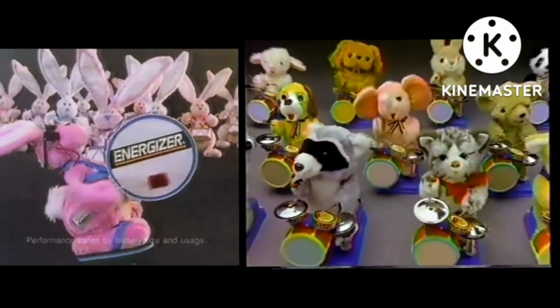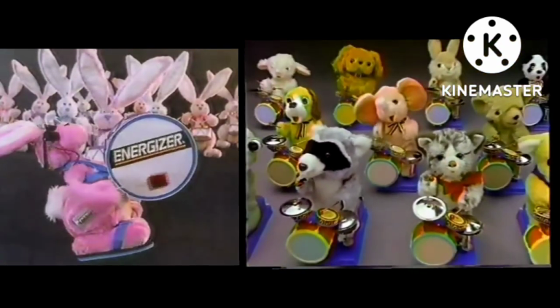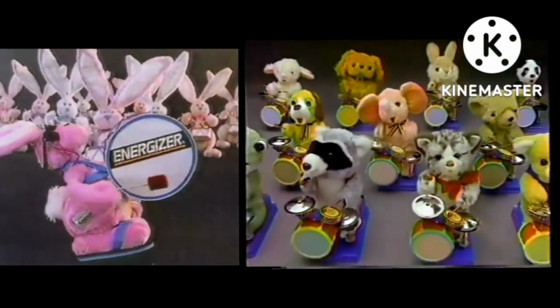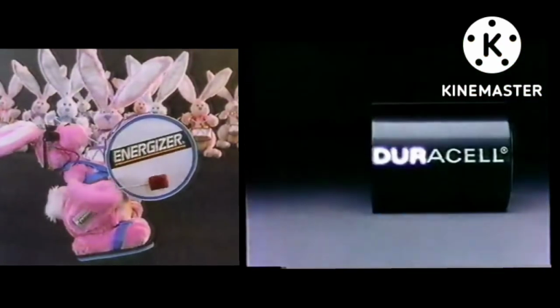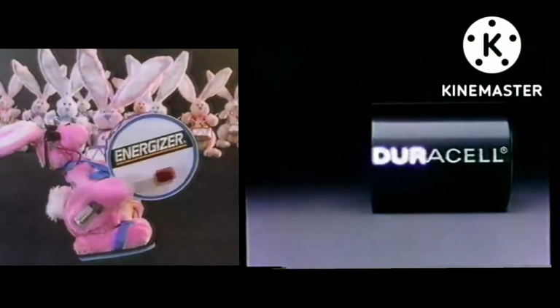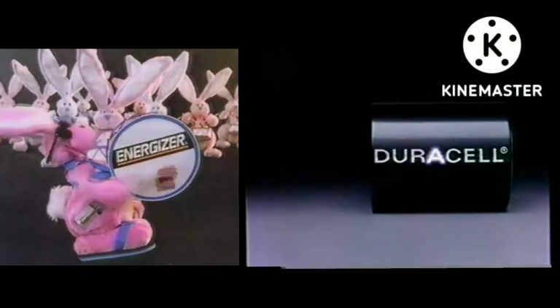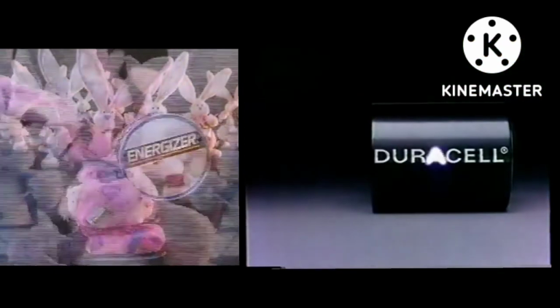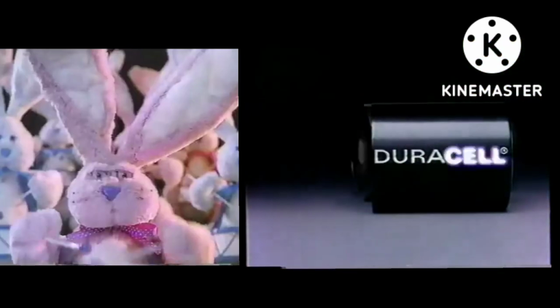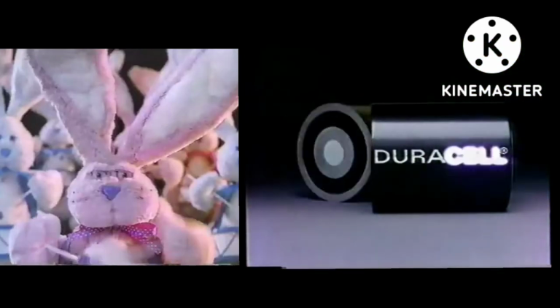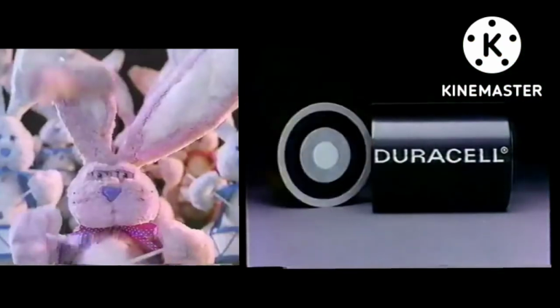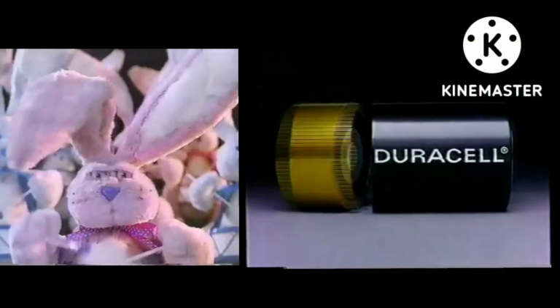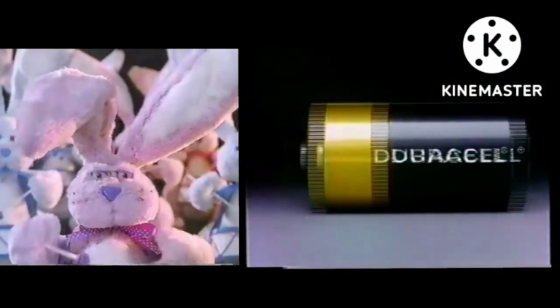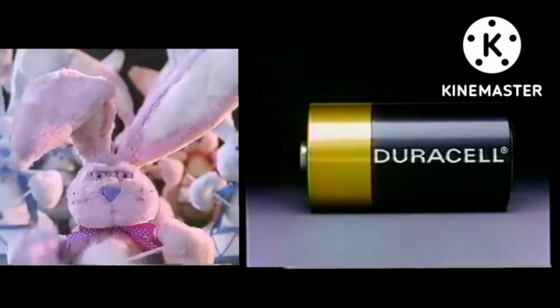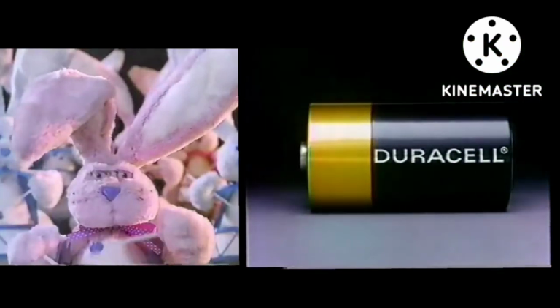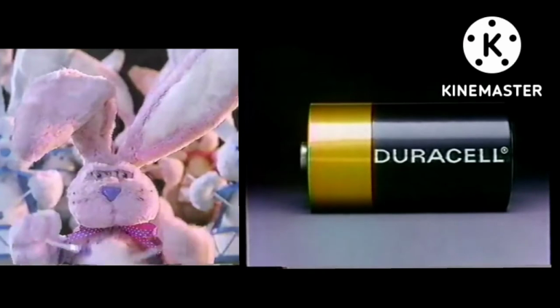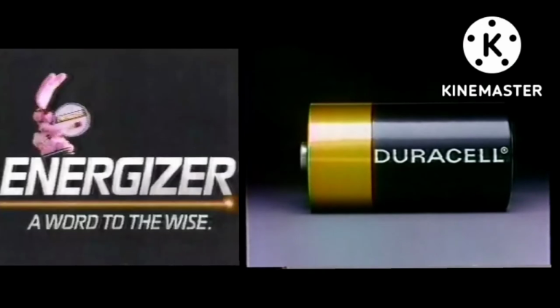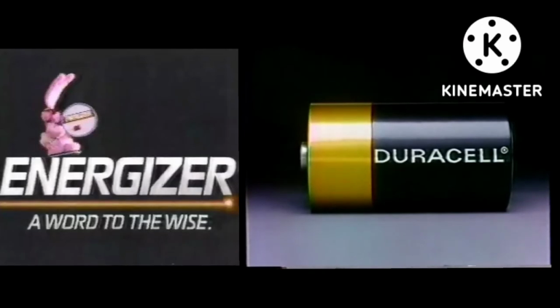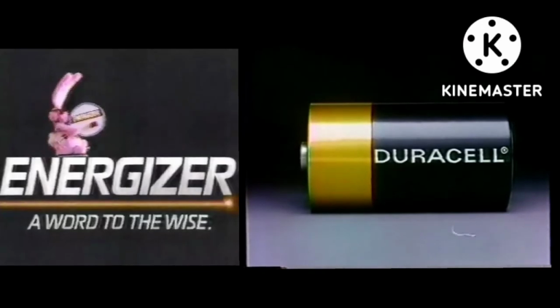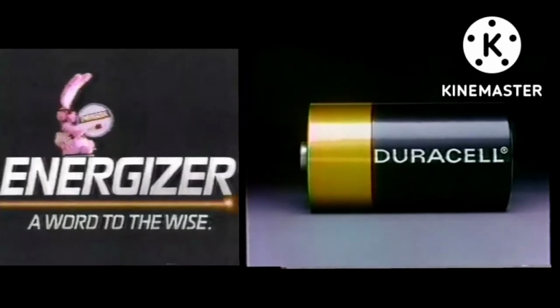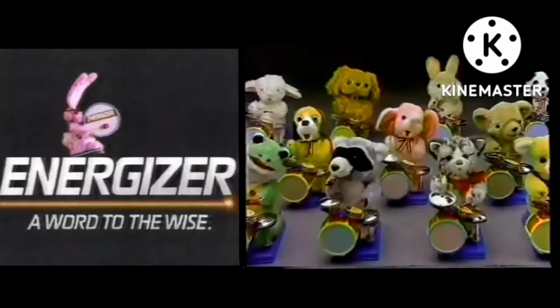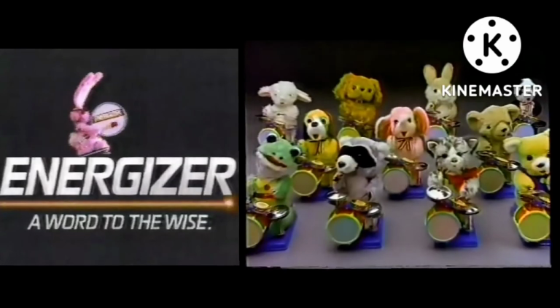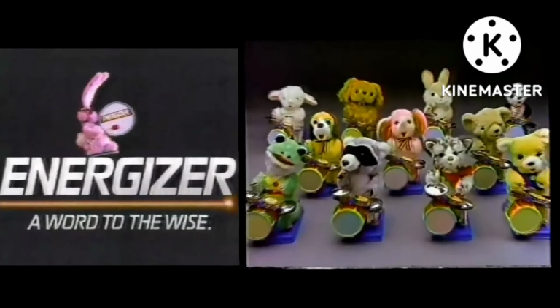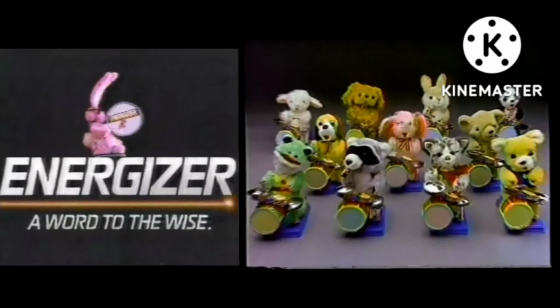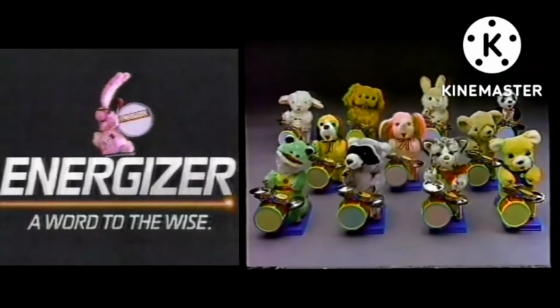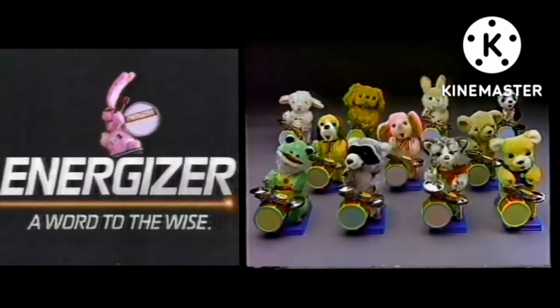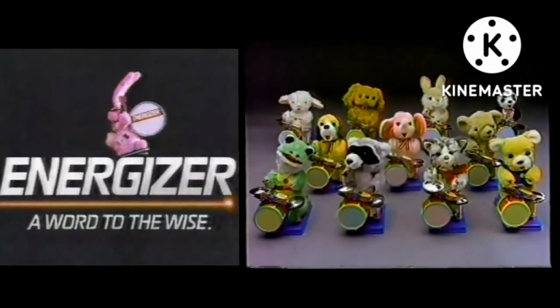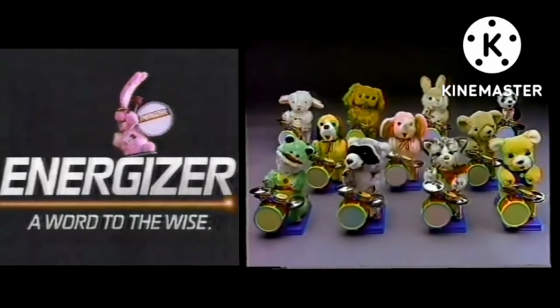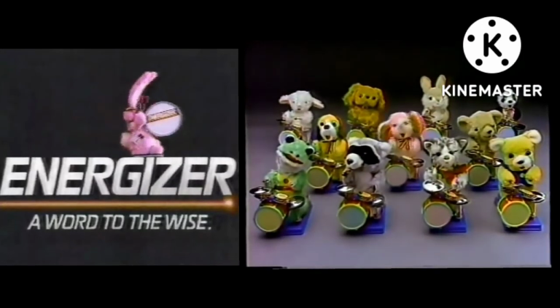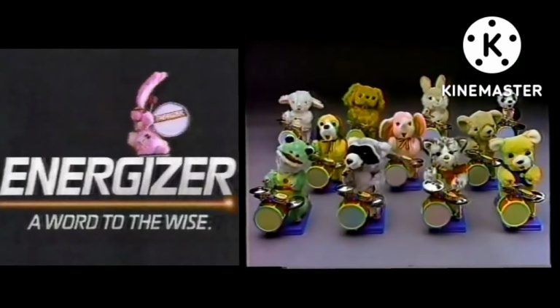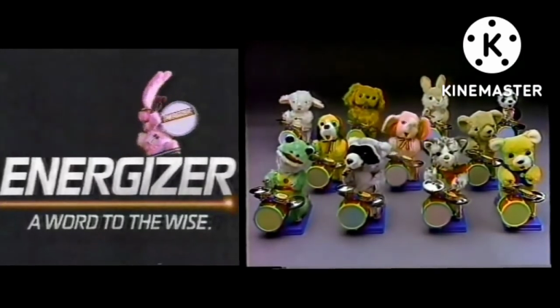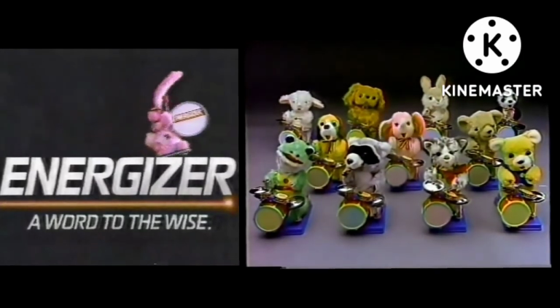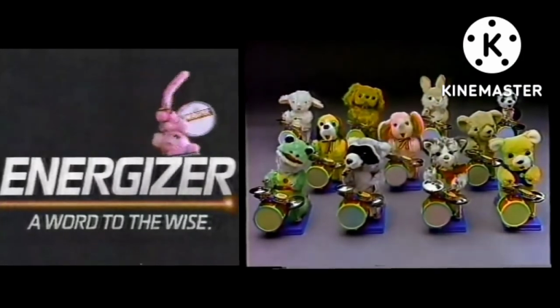Duracell! So now you know — a word to the wise — it makes all your toys last longer.